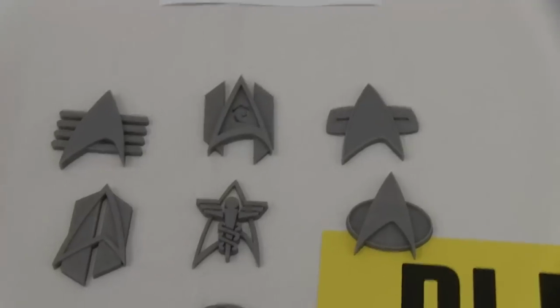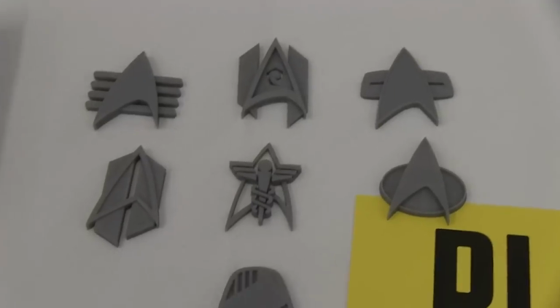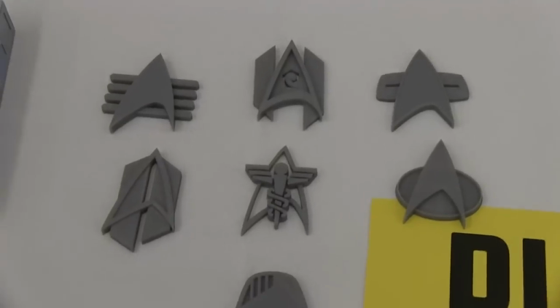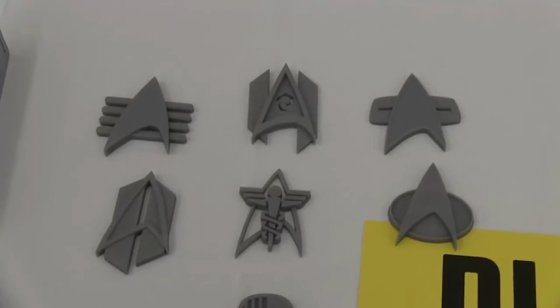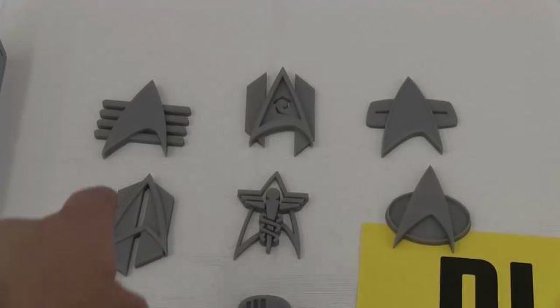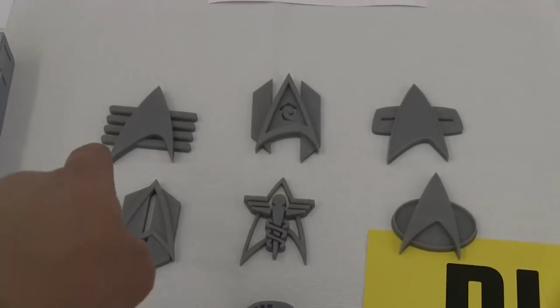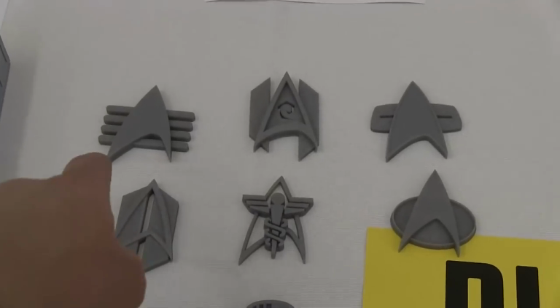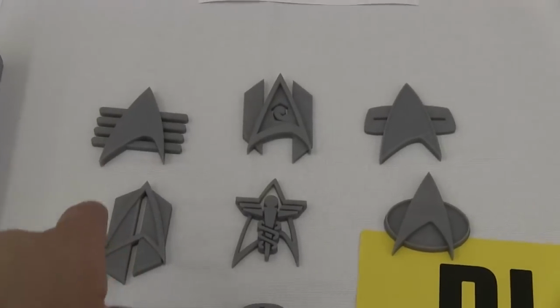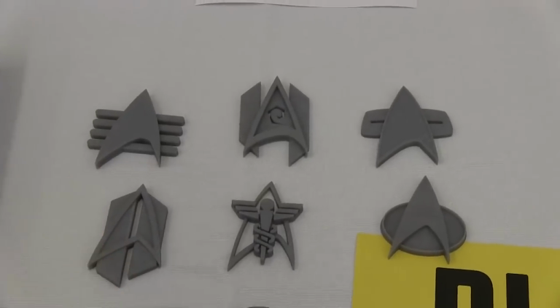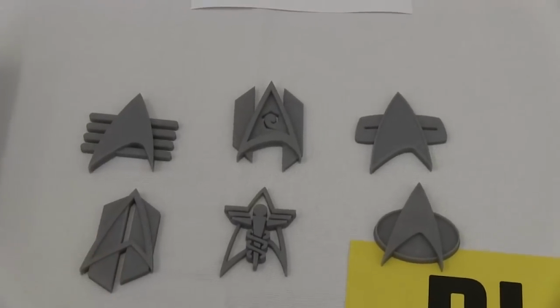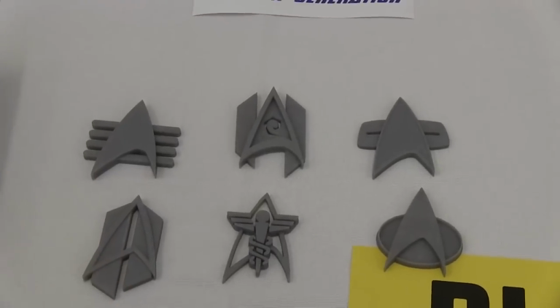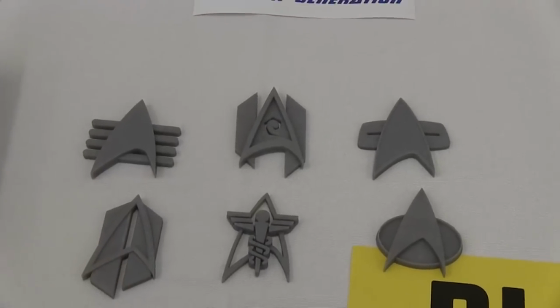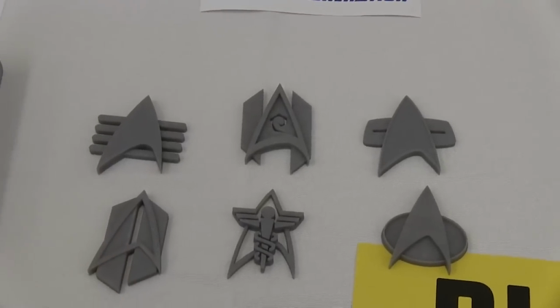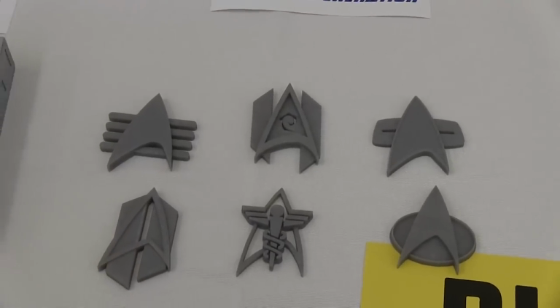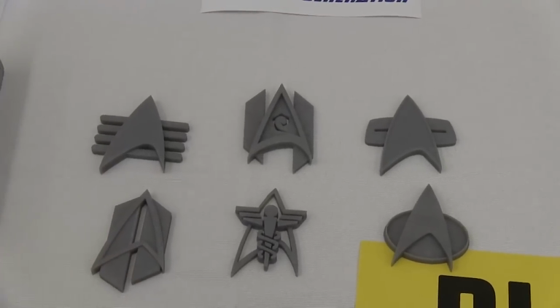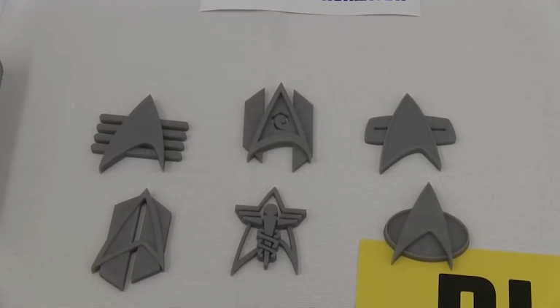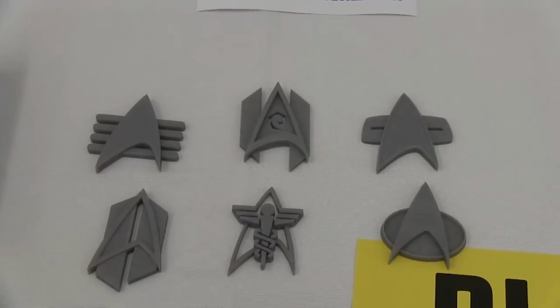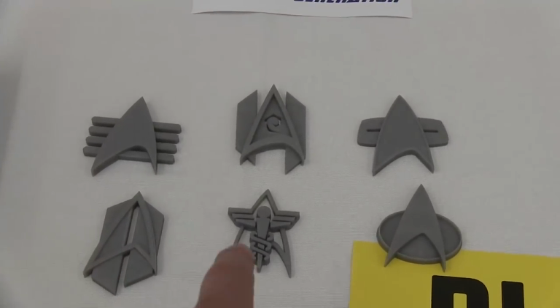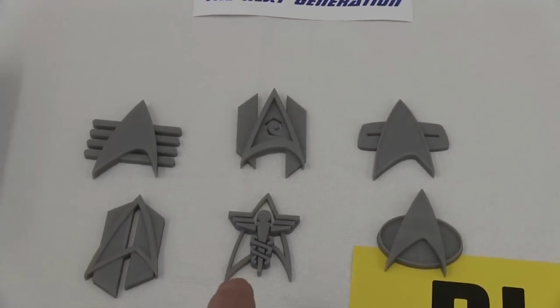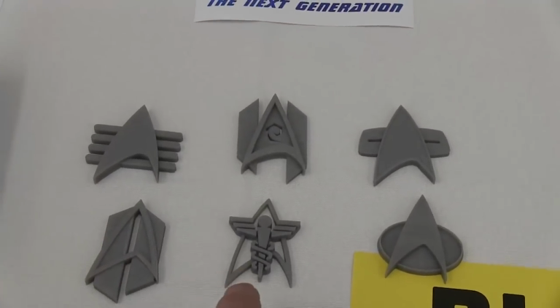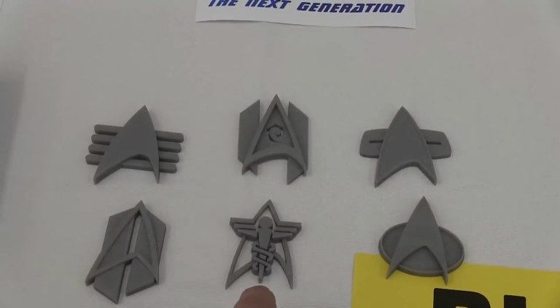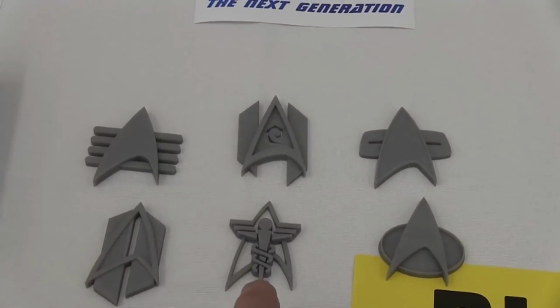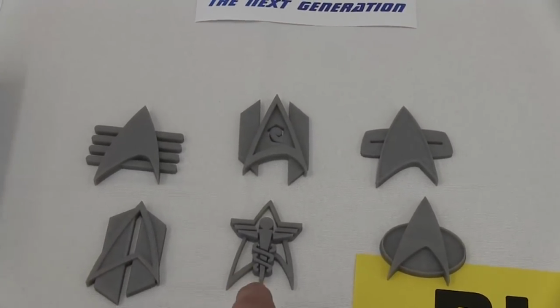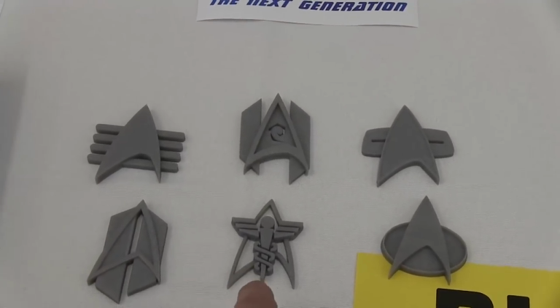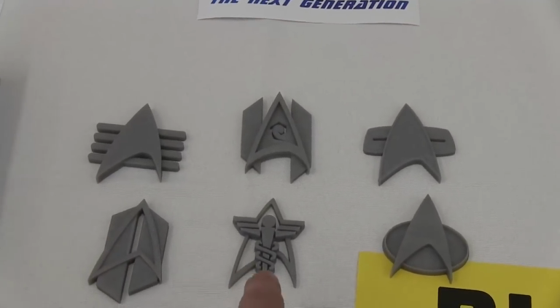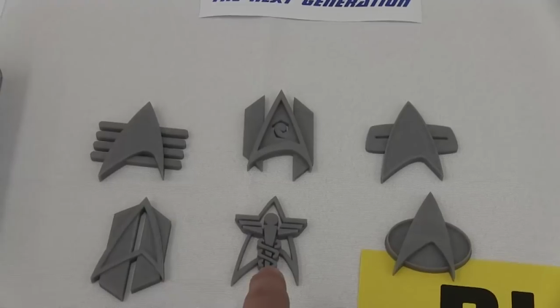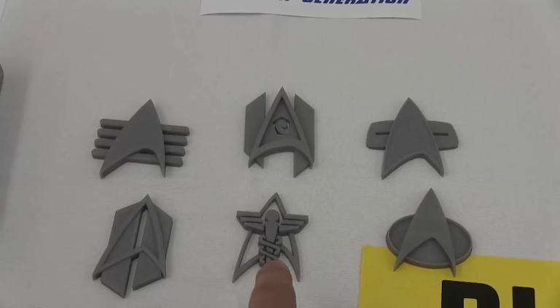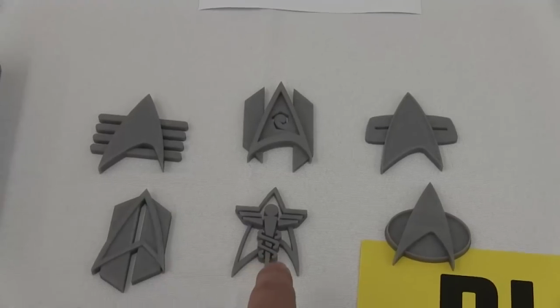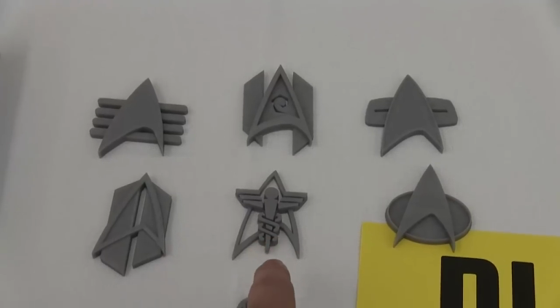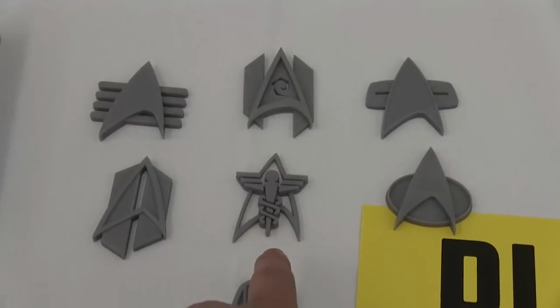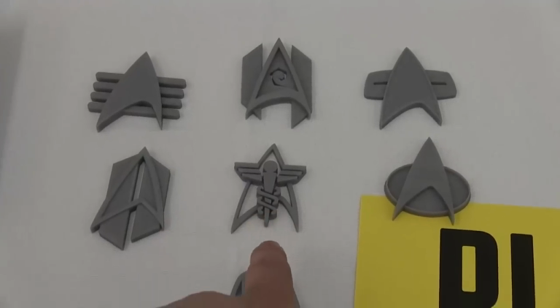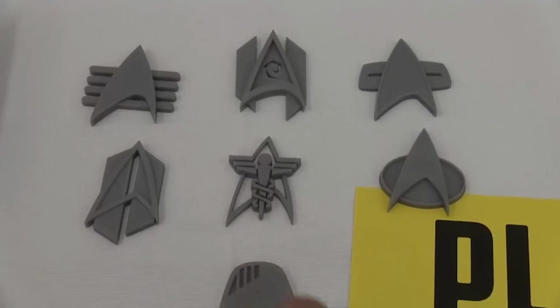There's the alternate universe badge. I don't remember this, but this is really cool.